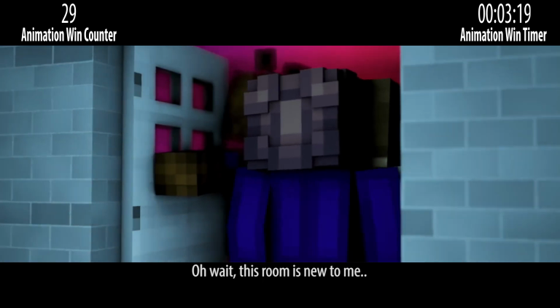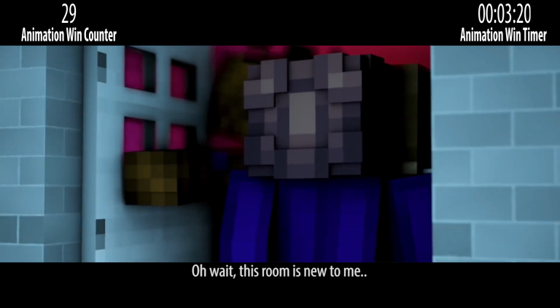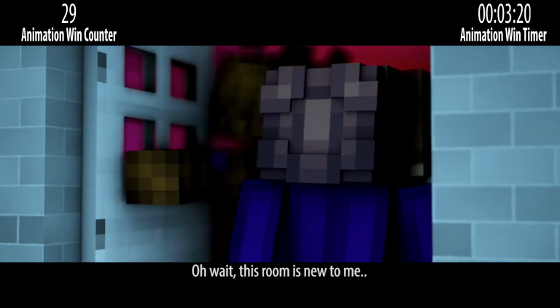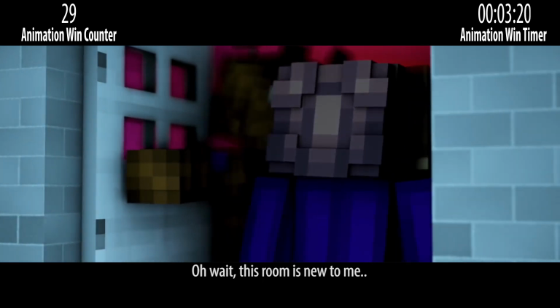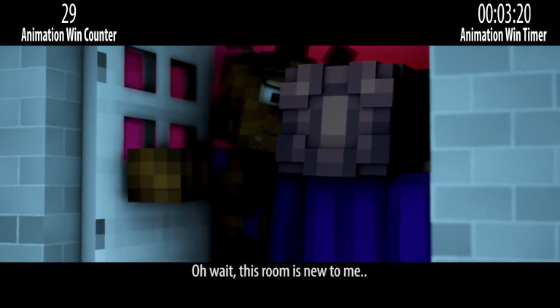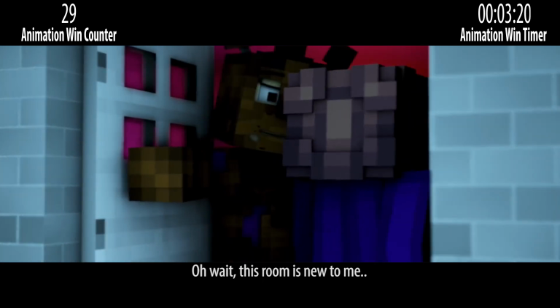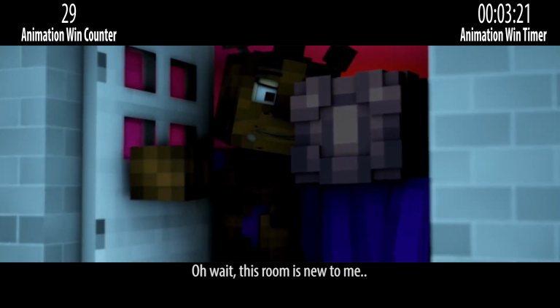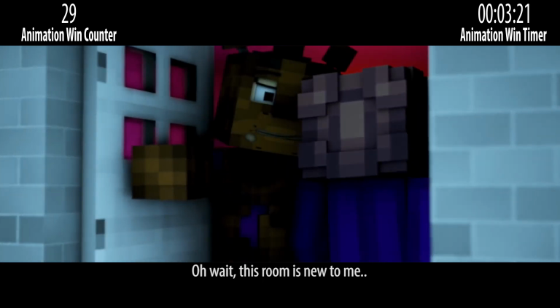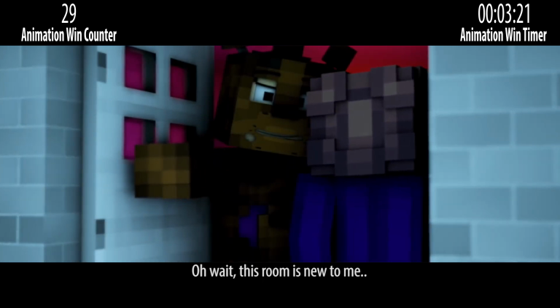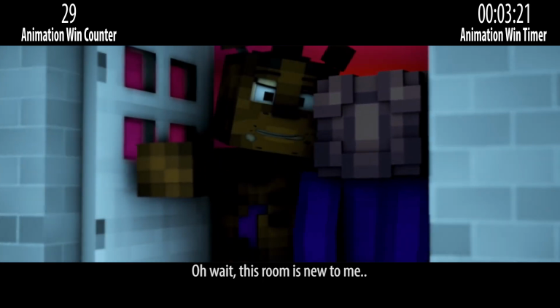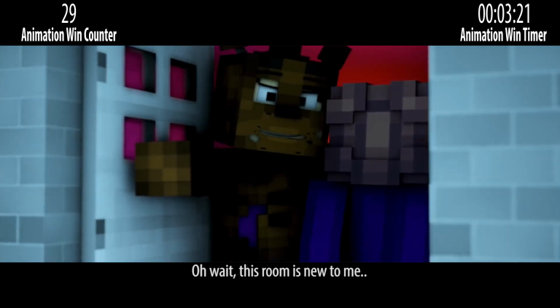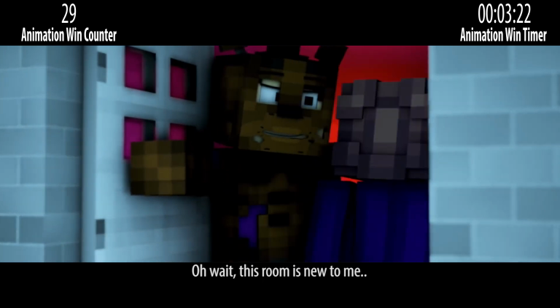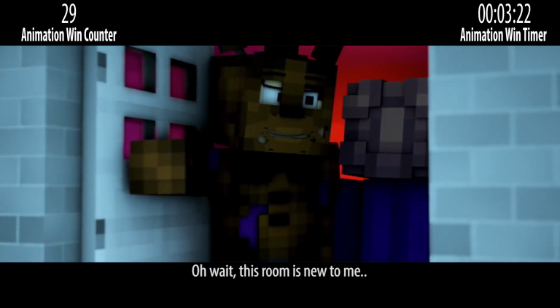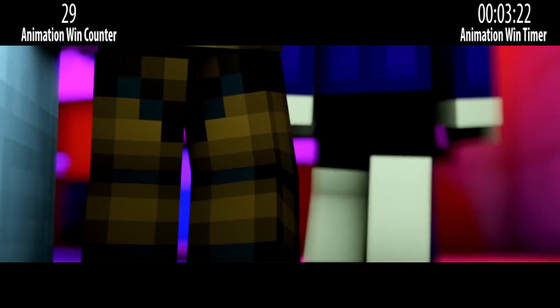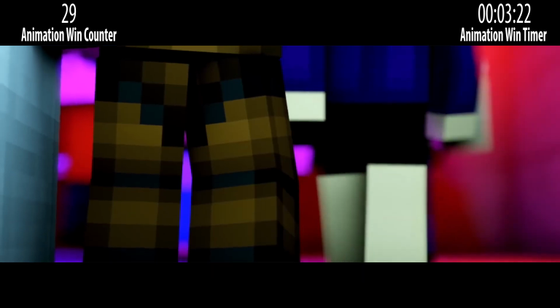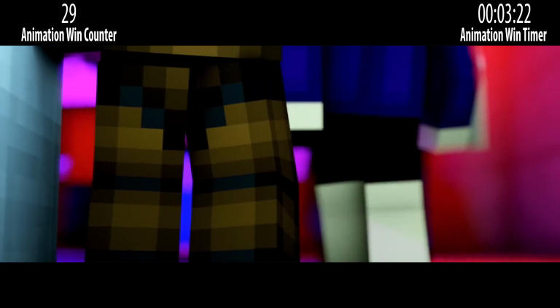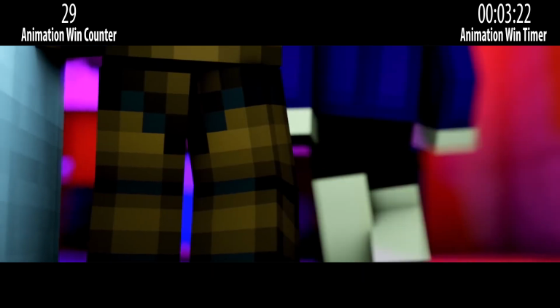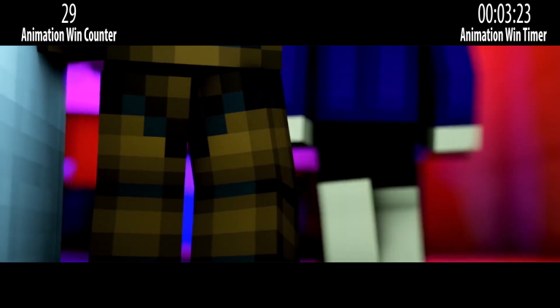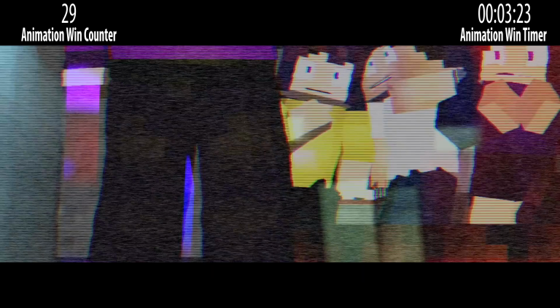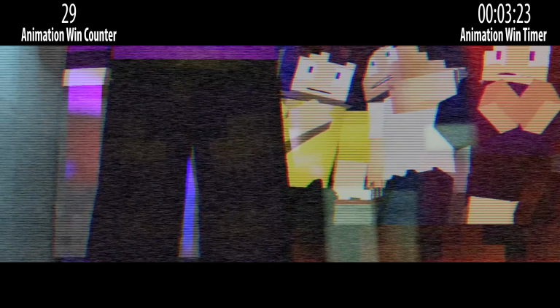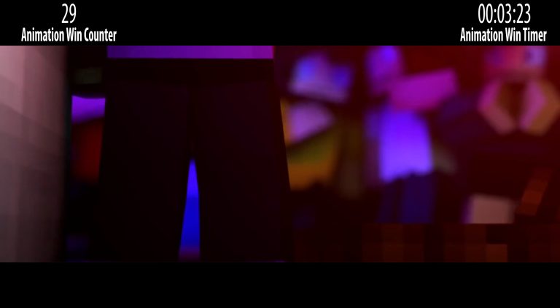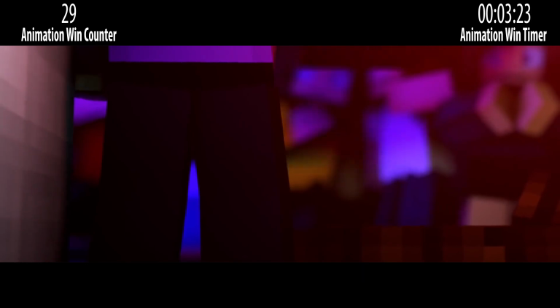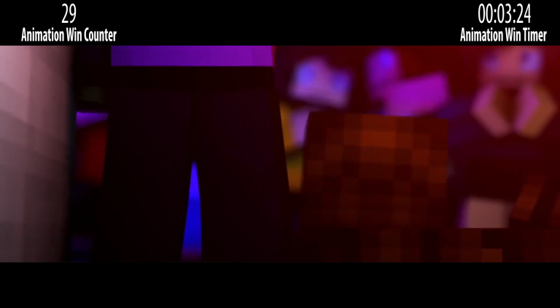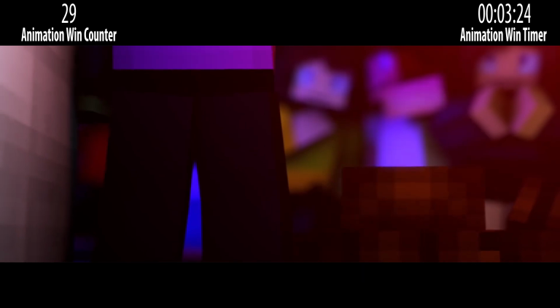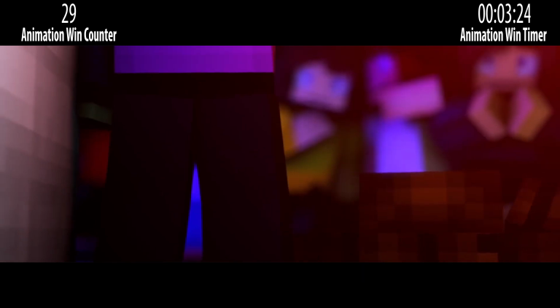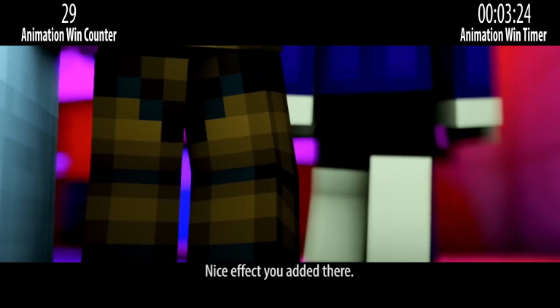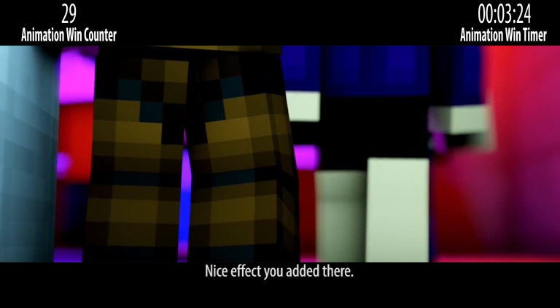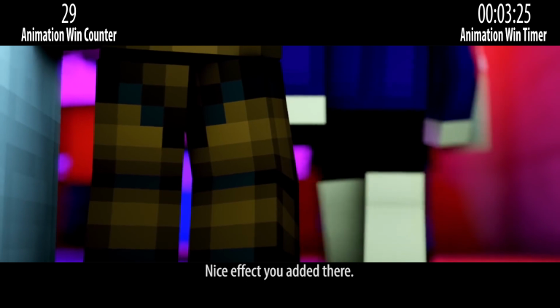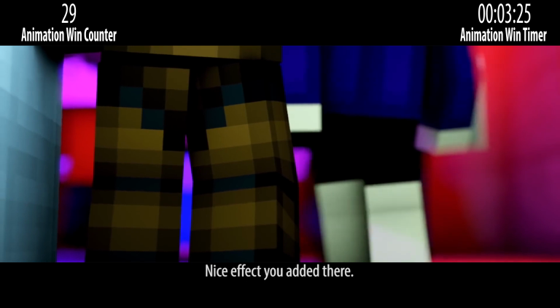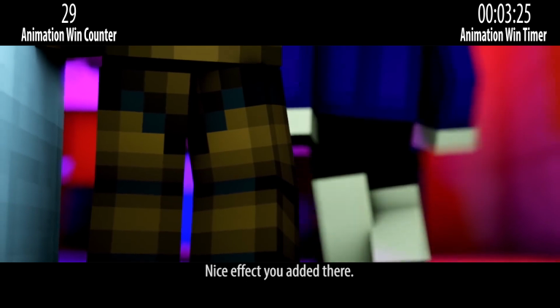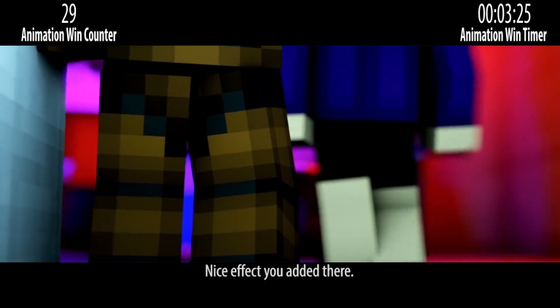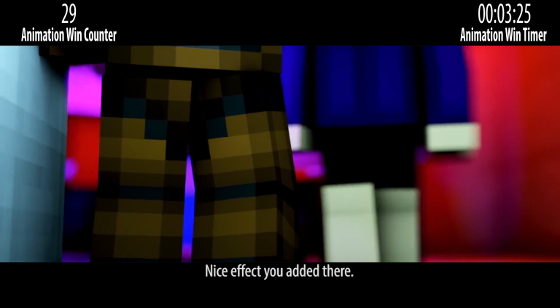Wait a minute, this room is new to me. Nice effect you added there.